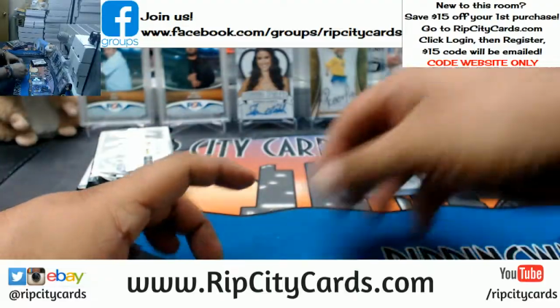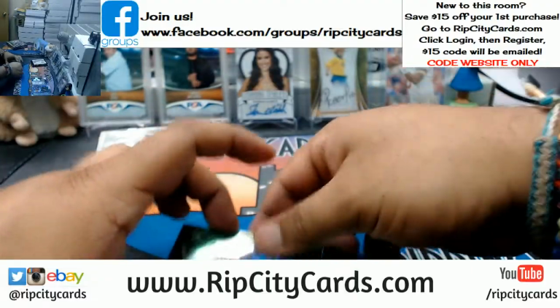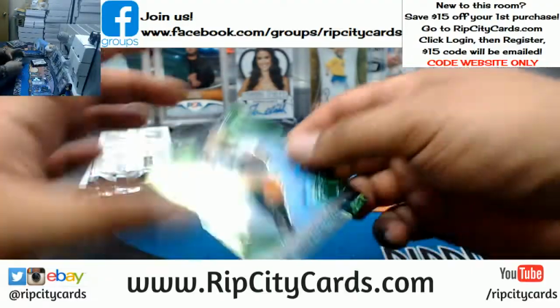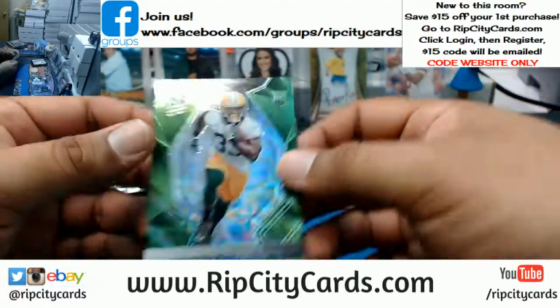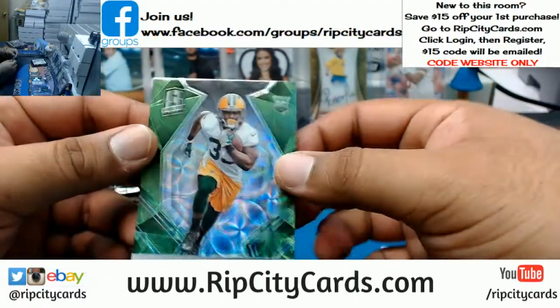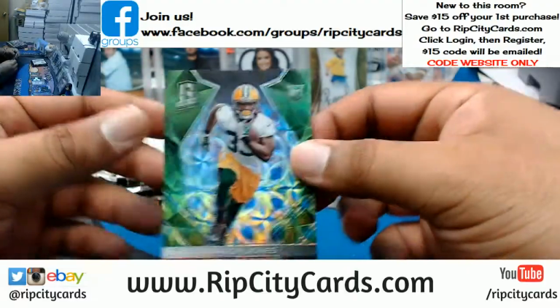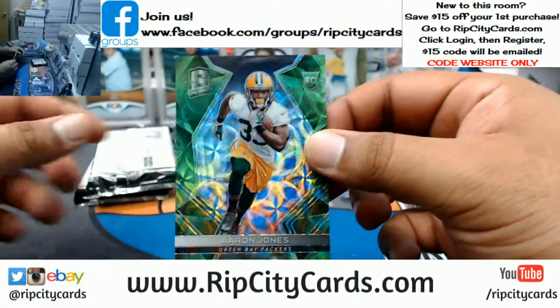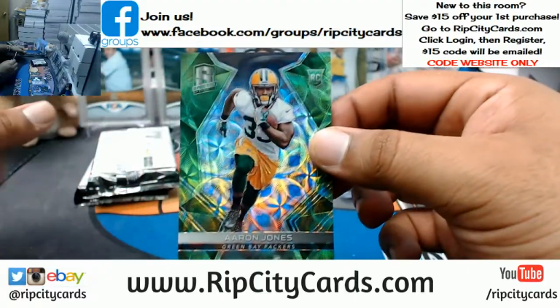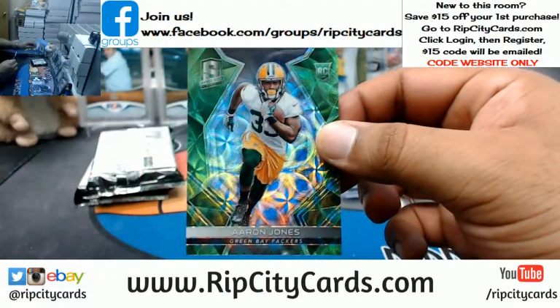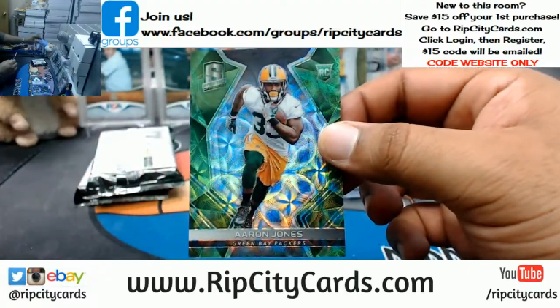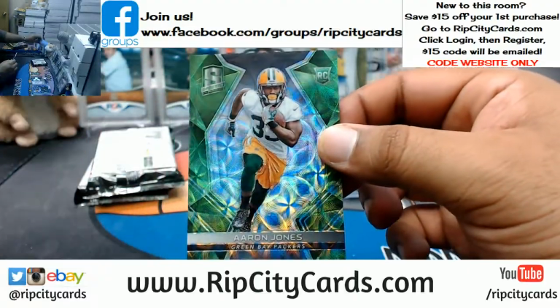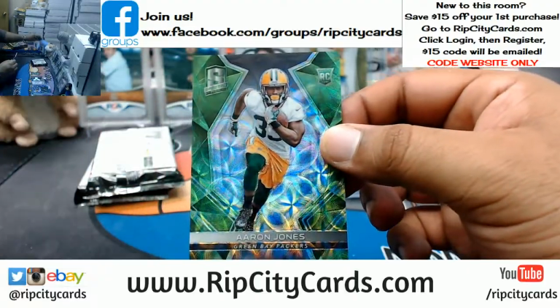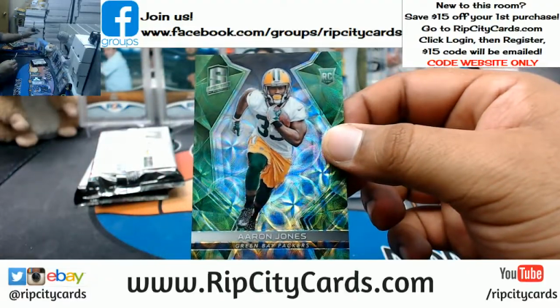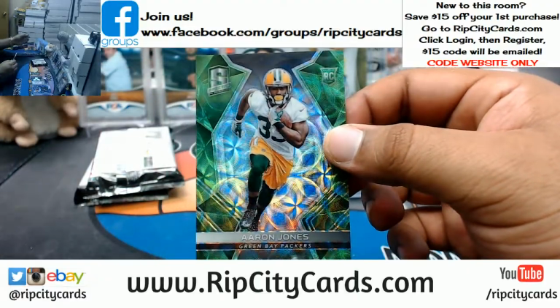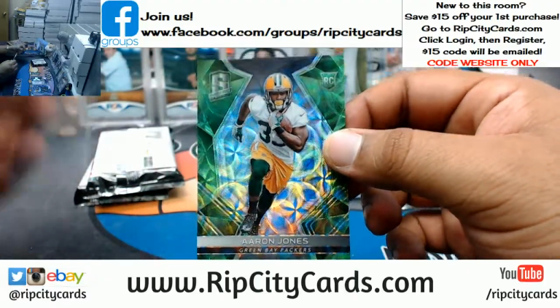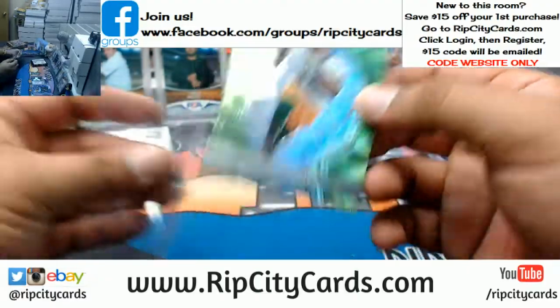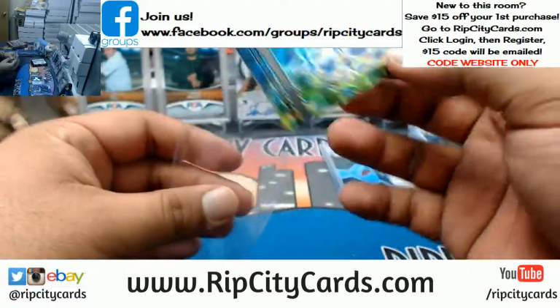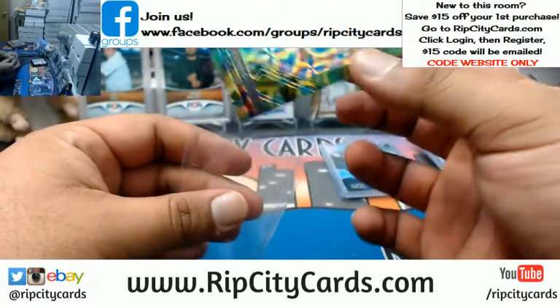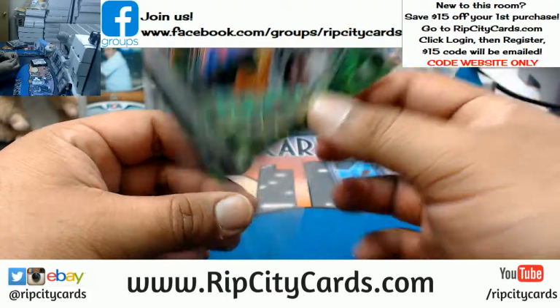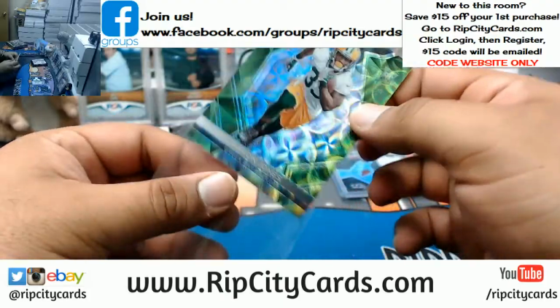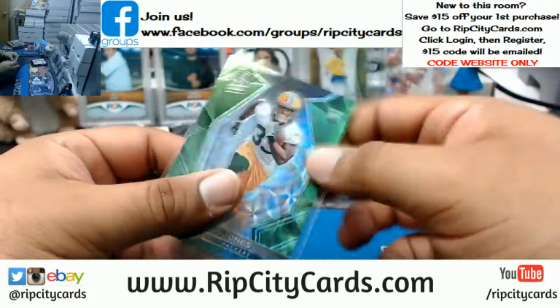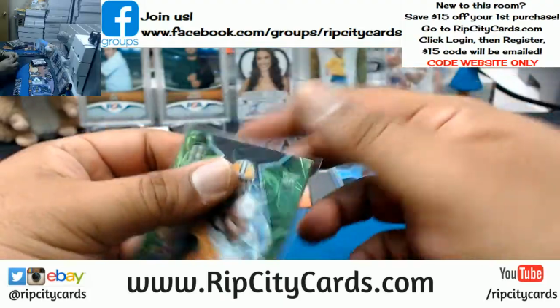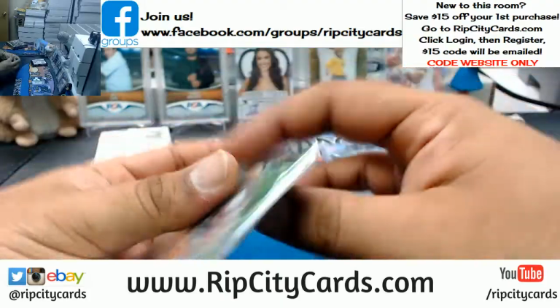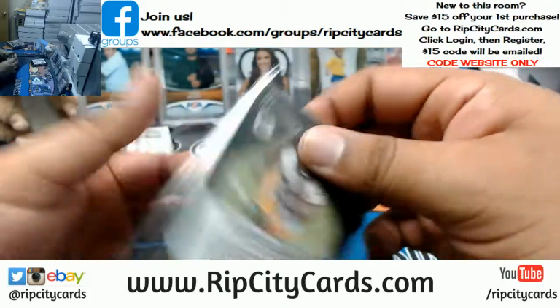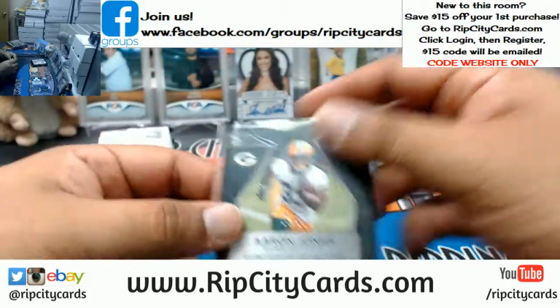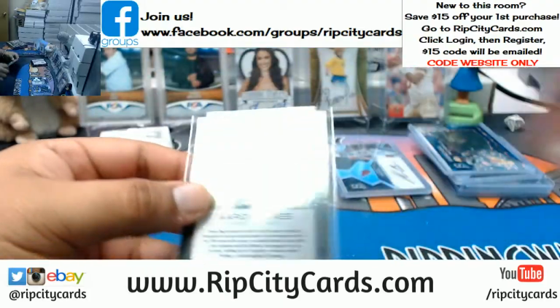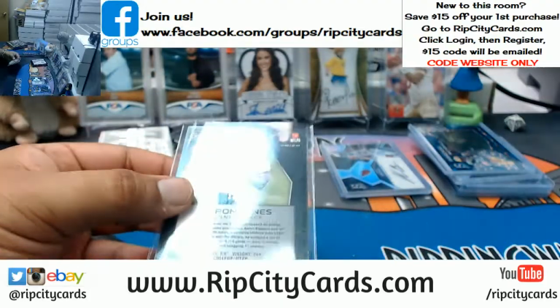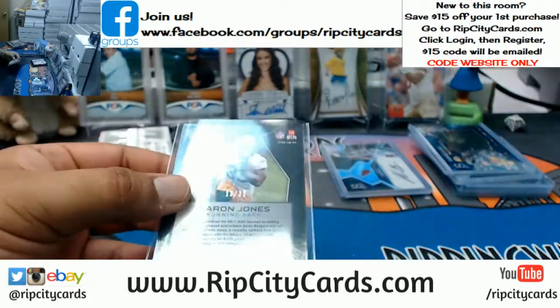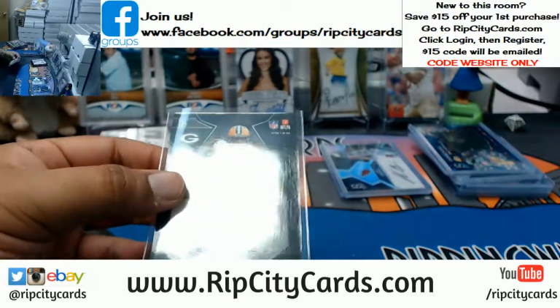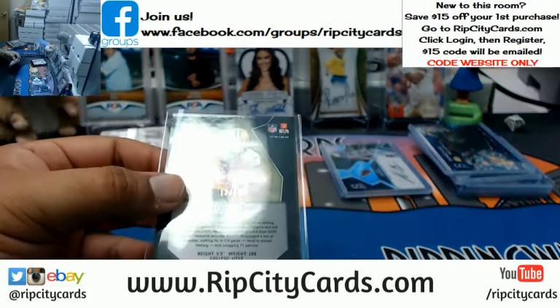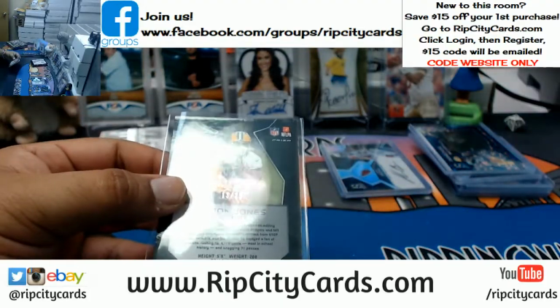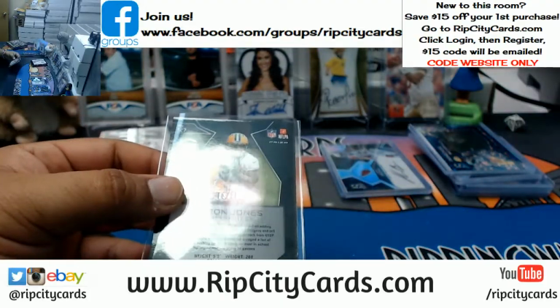For the Packers, Aaron Jones — that is numbered to 25.